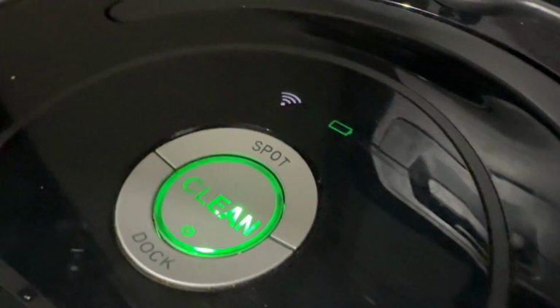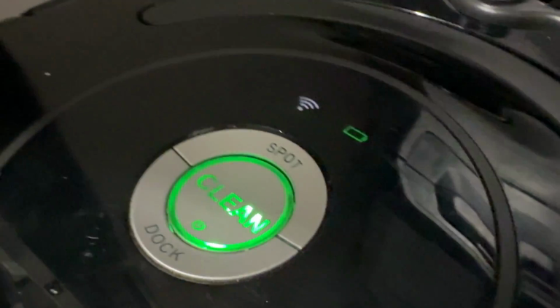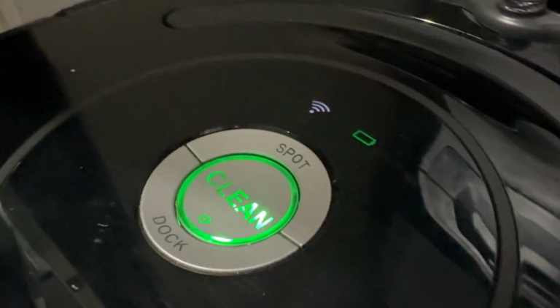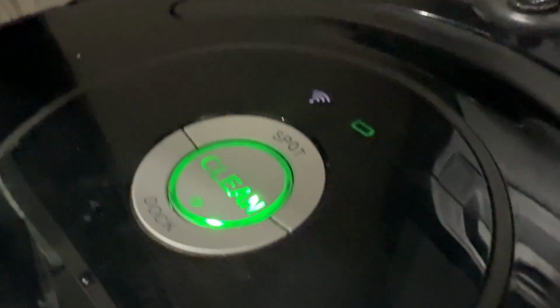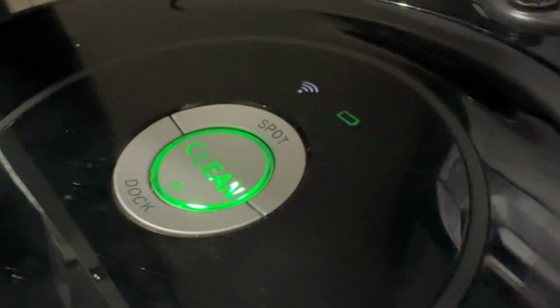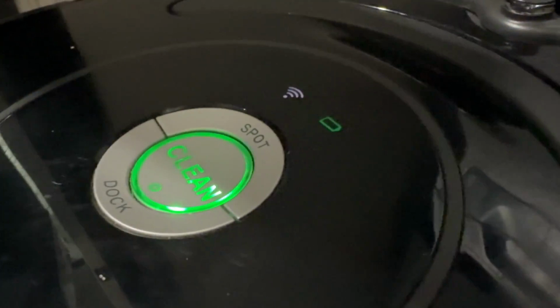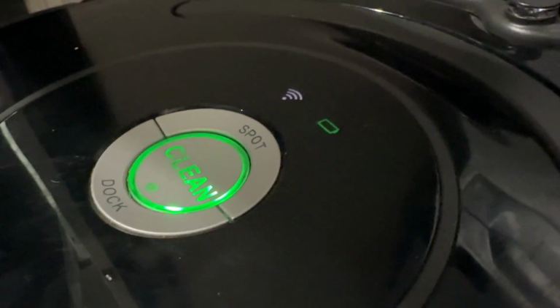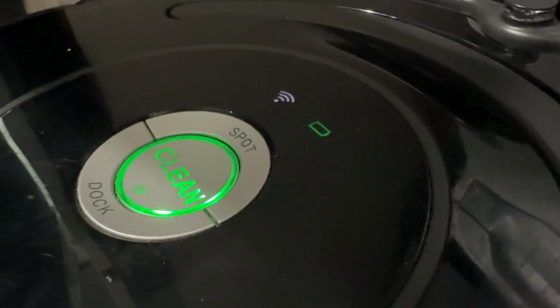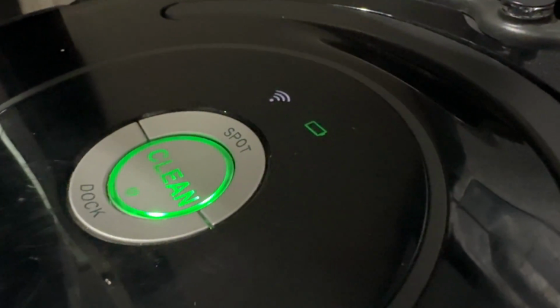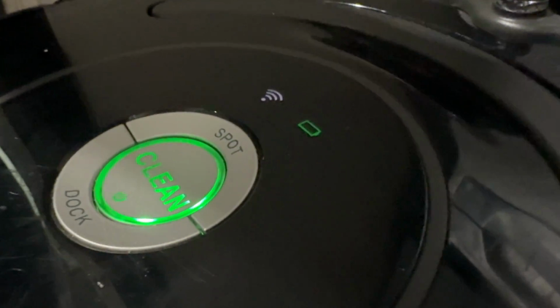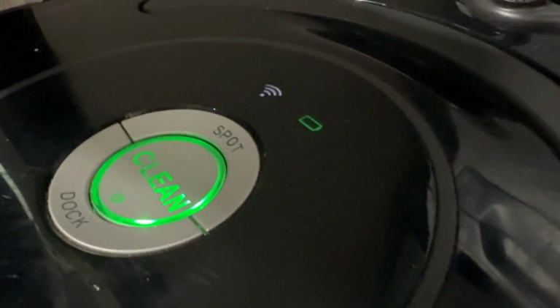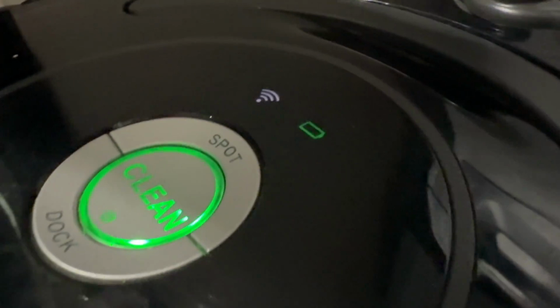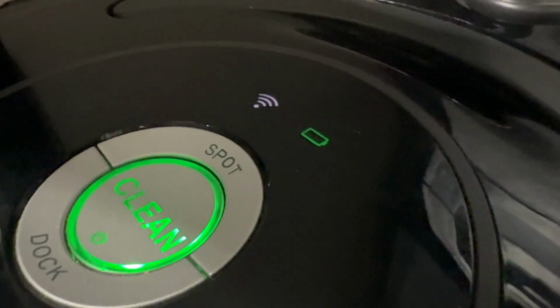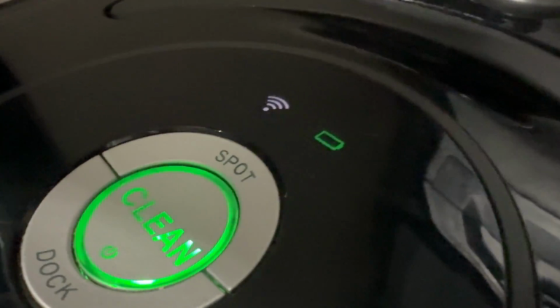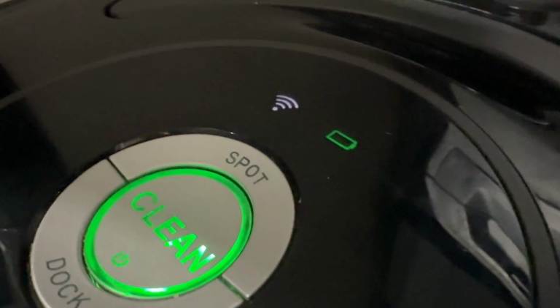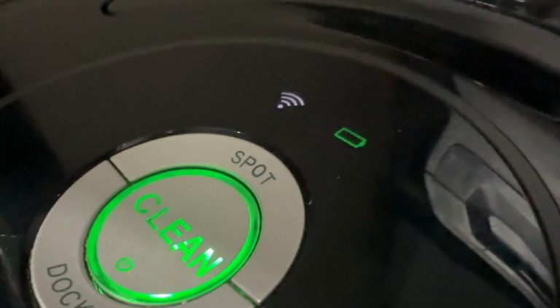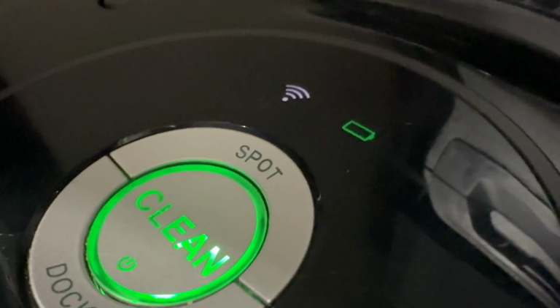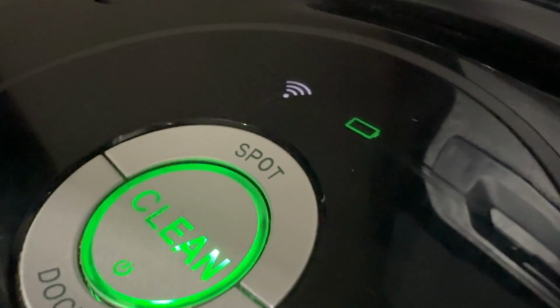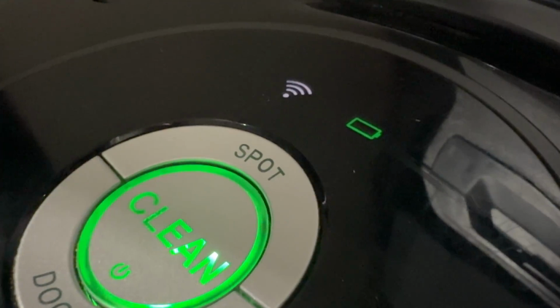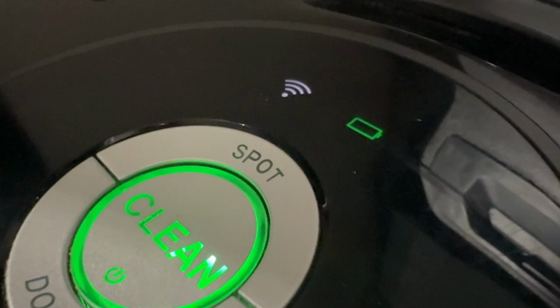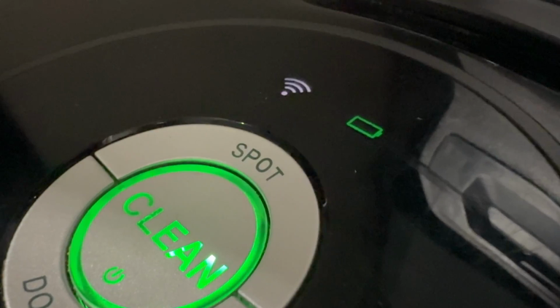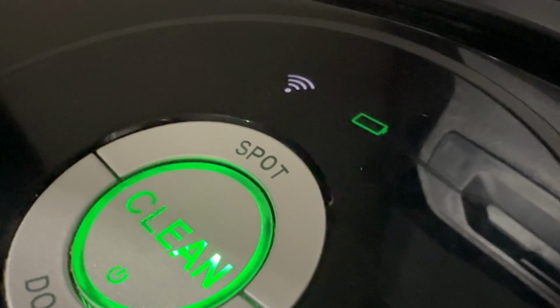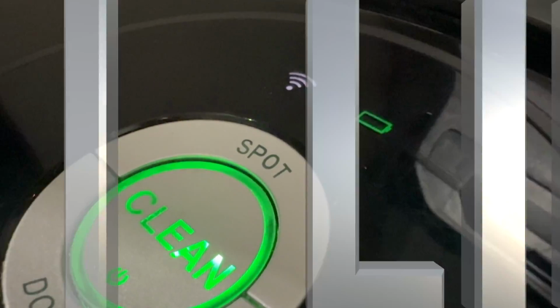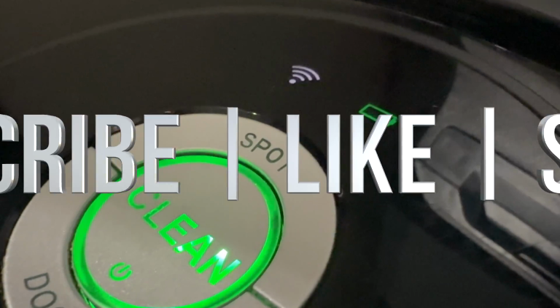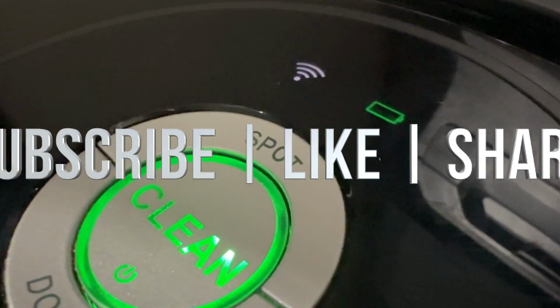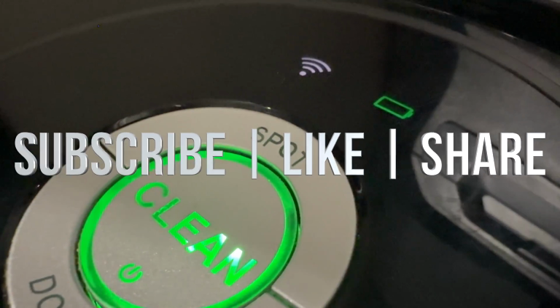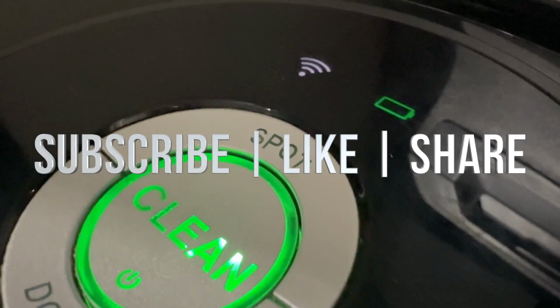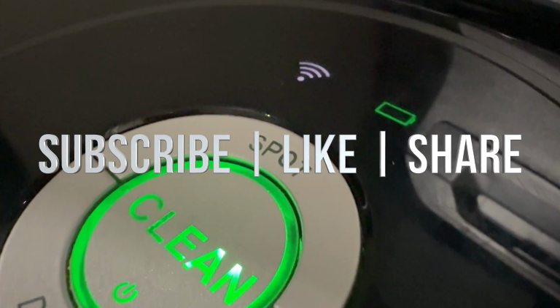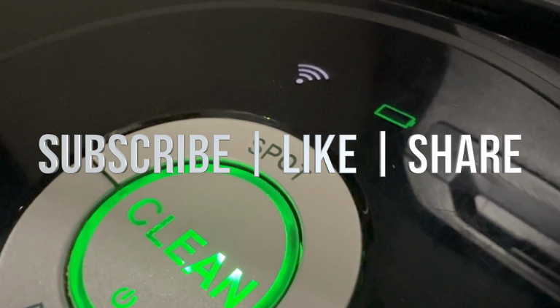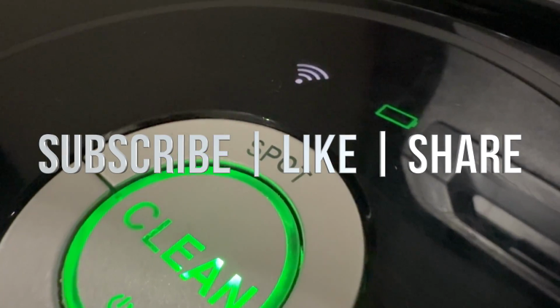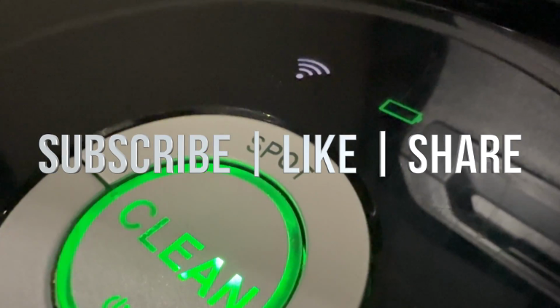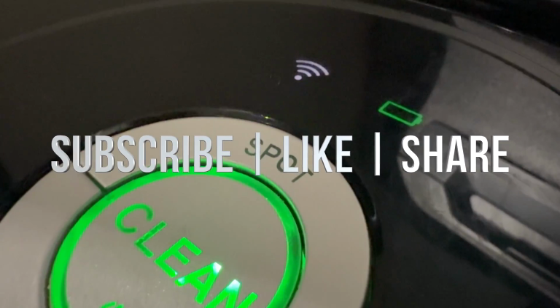That would be it for today's video. If you guys have any comments or questions, write them down in the comments area. Don't forget to subscribe and like — thank you.